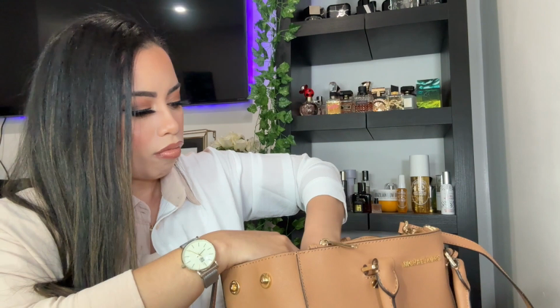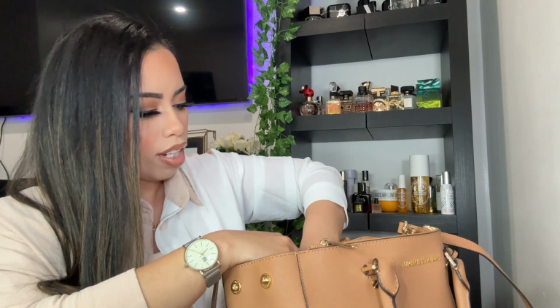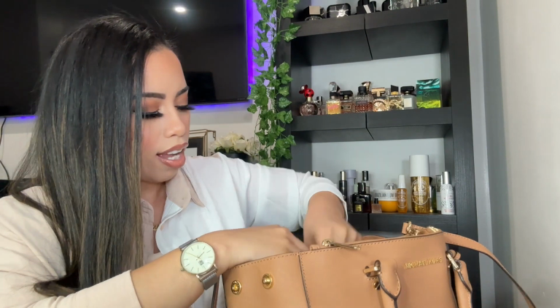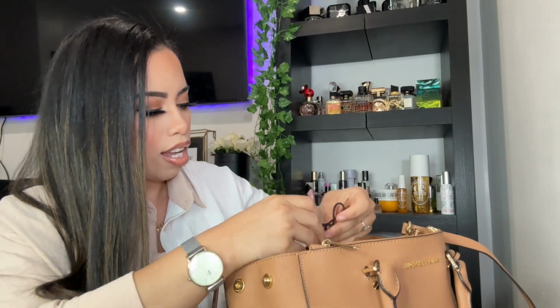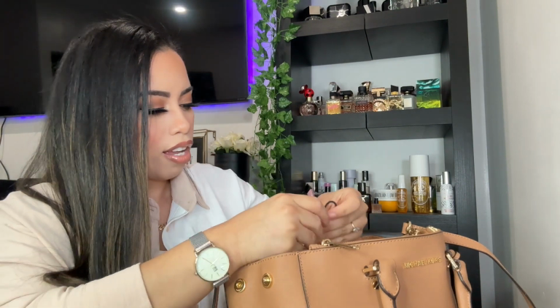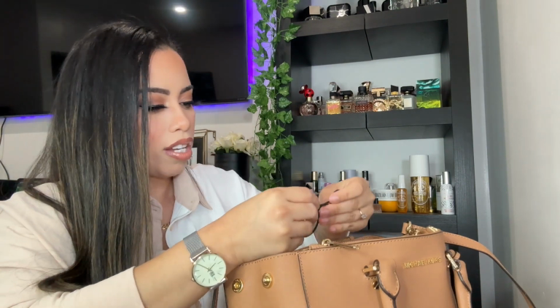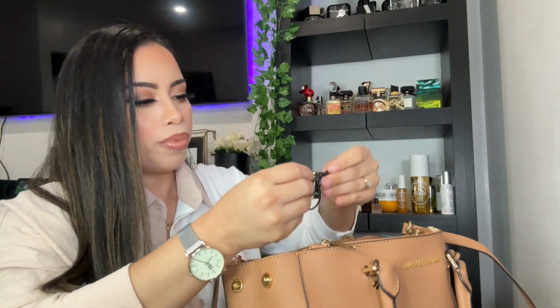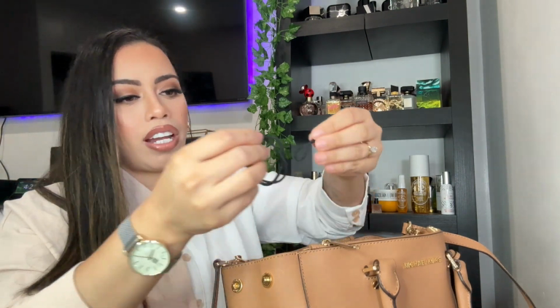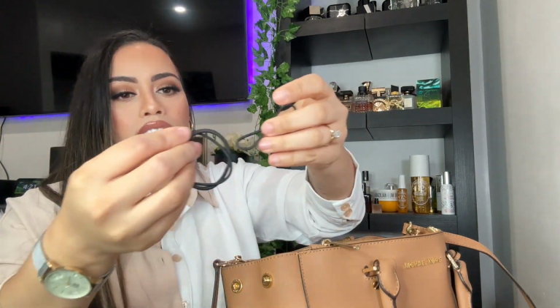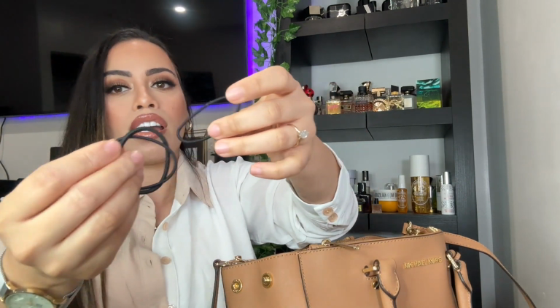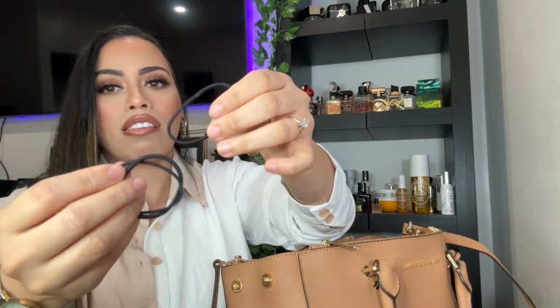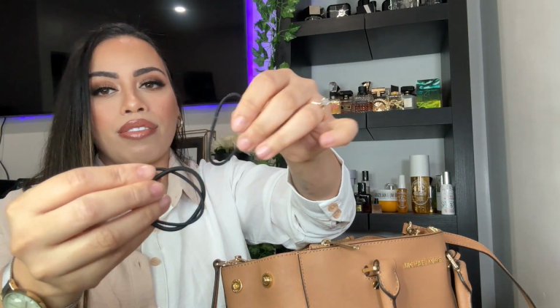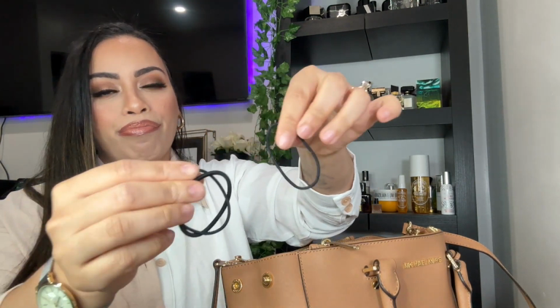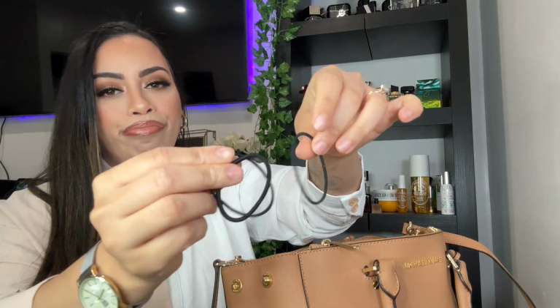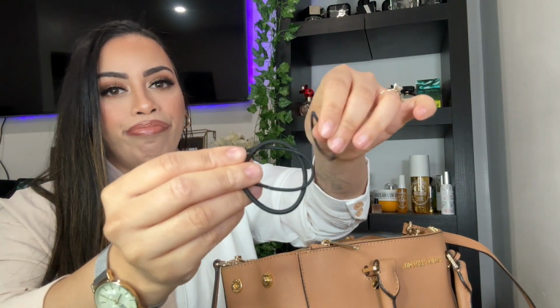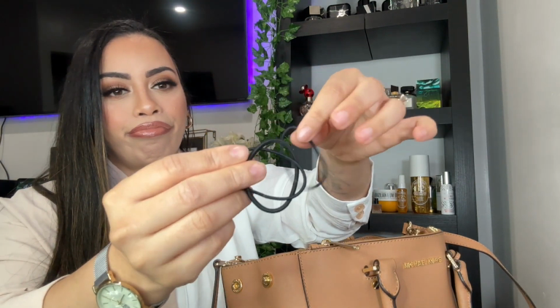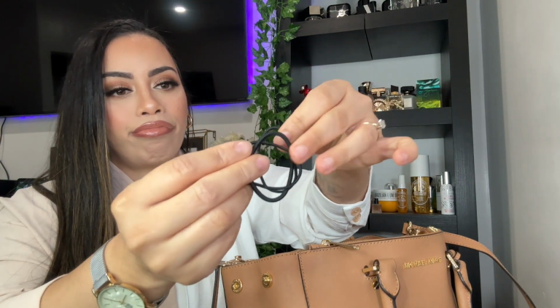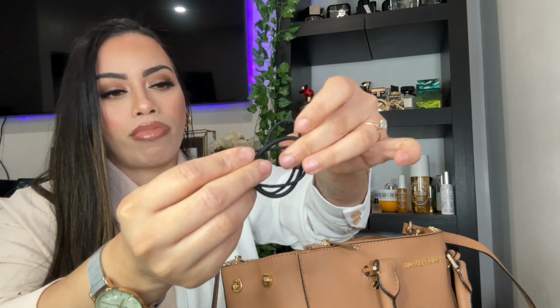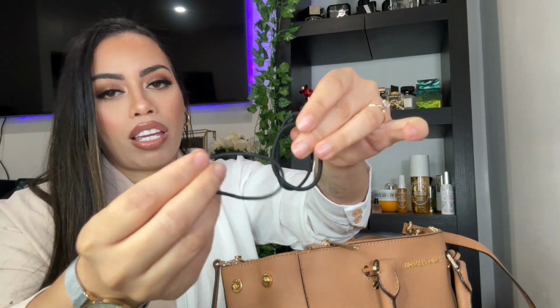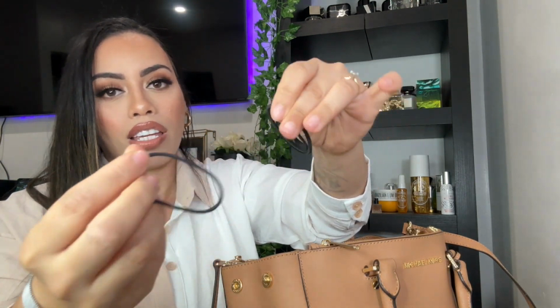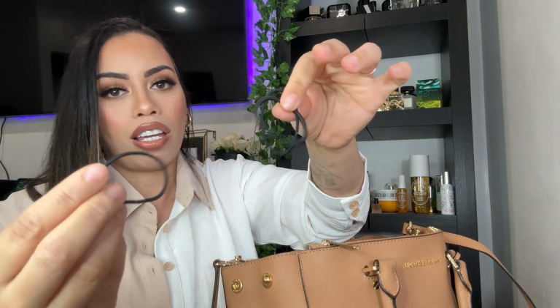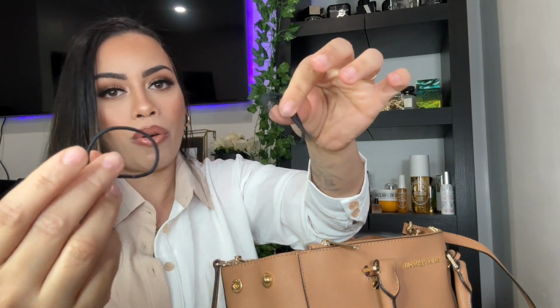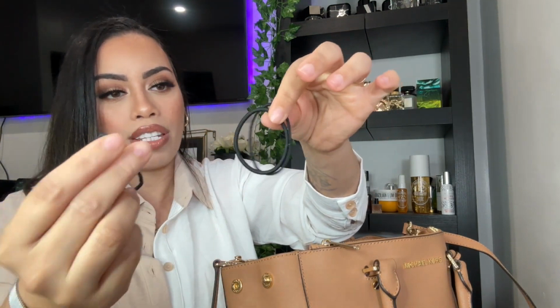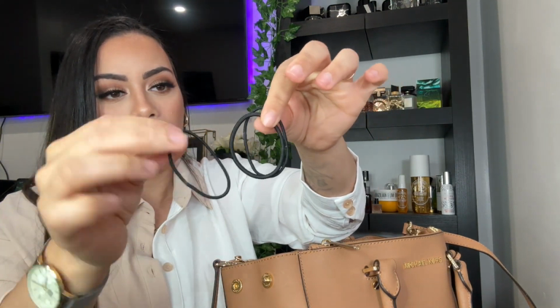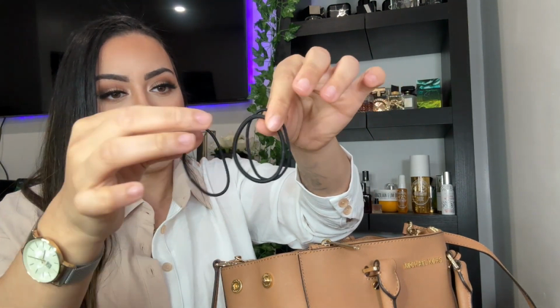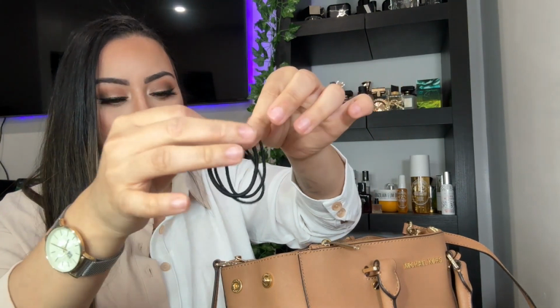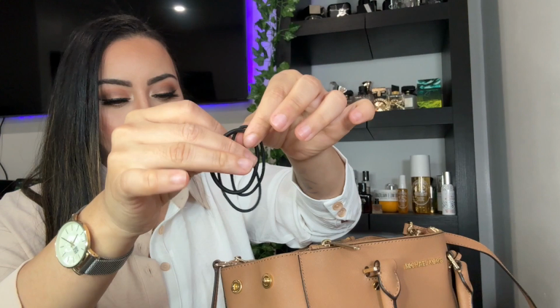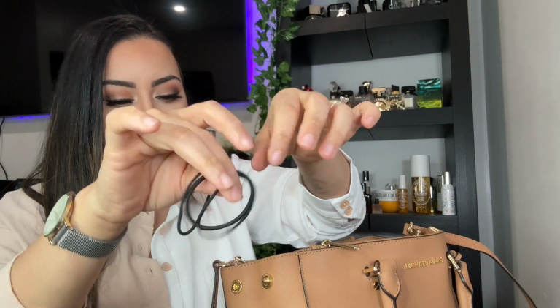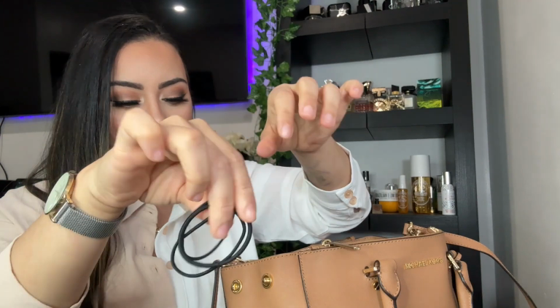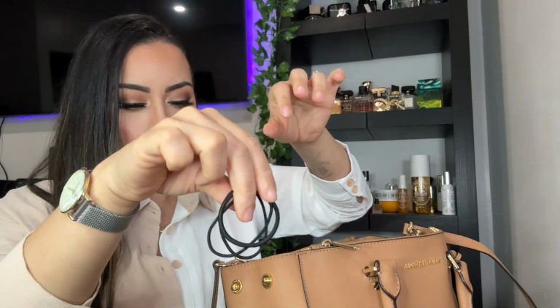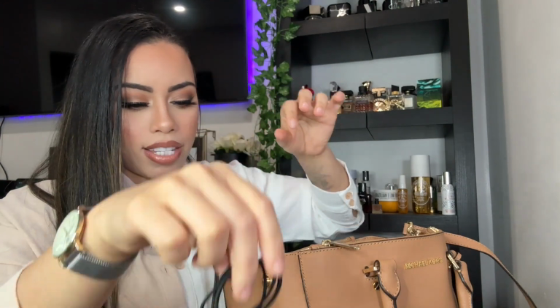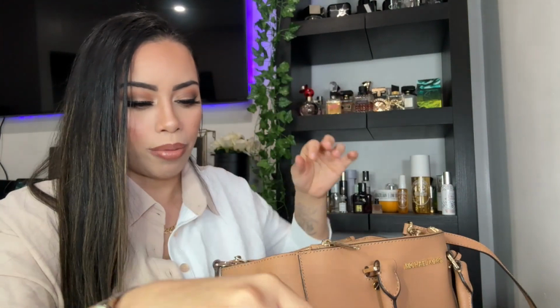I have a couple of hair ties — always, always gotta have these in my bag all the time.